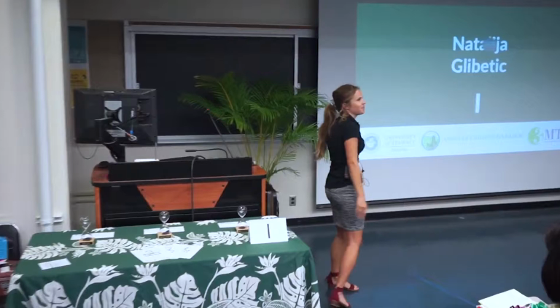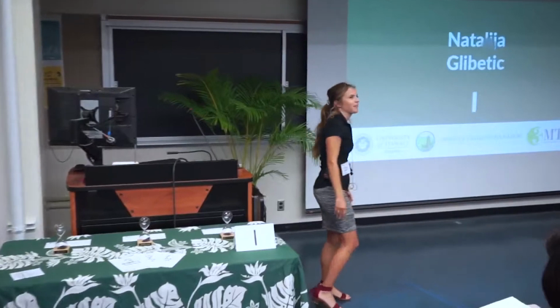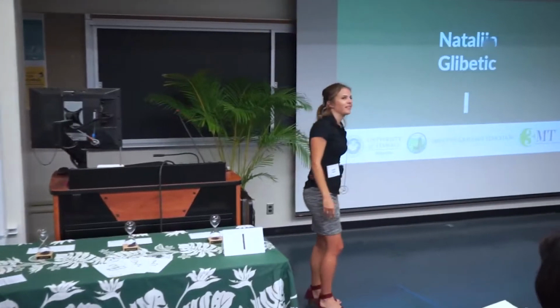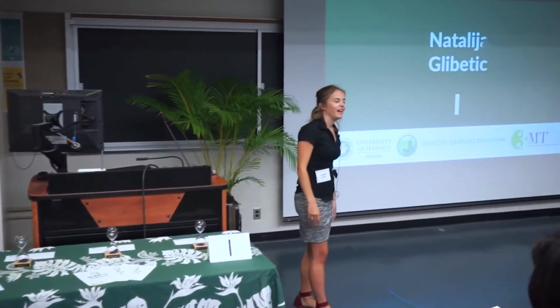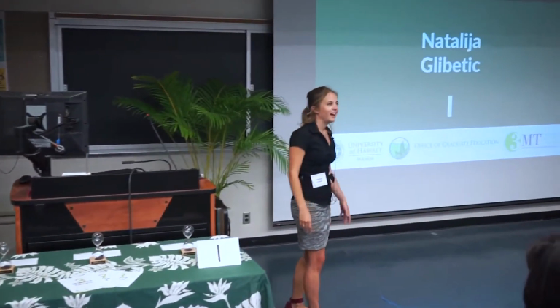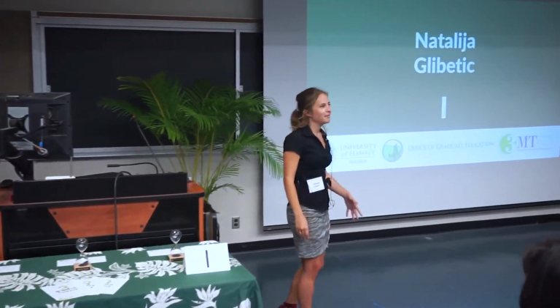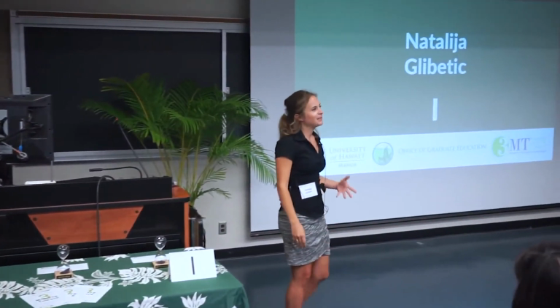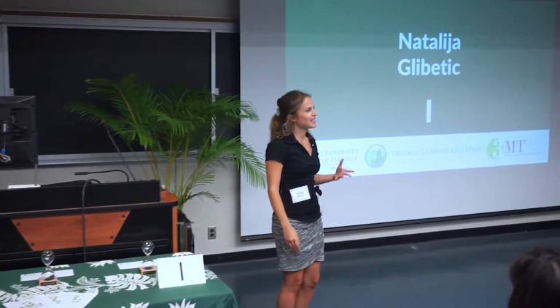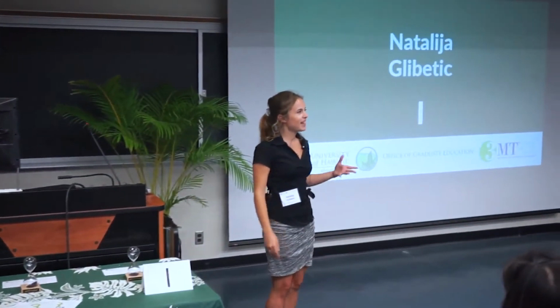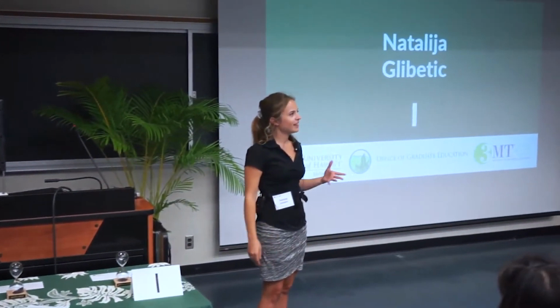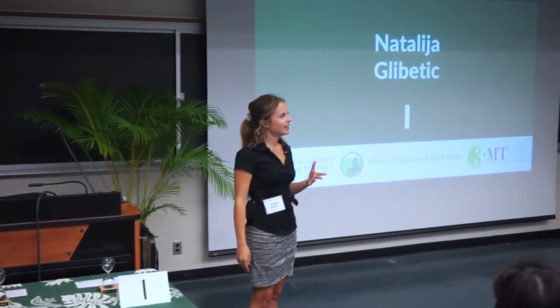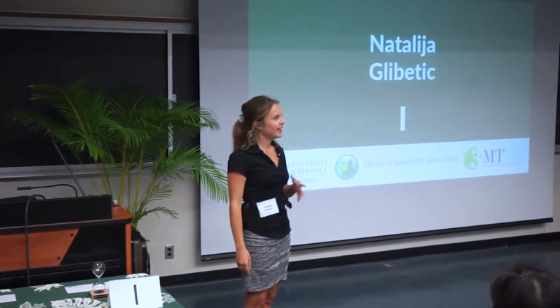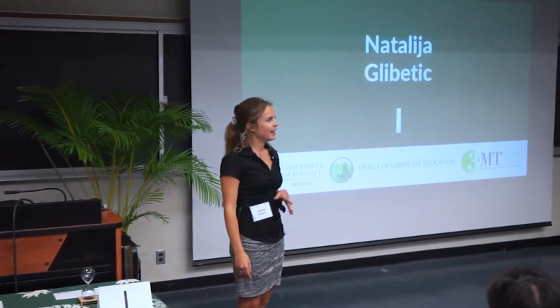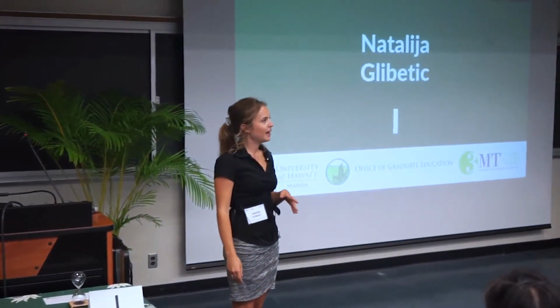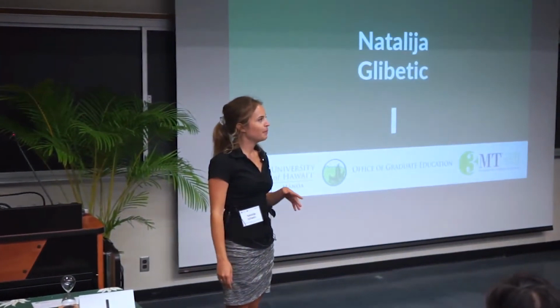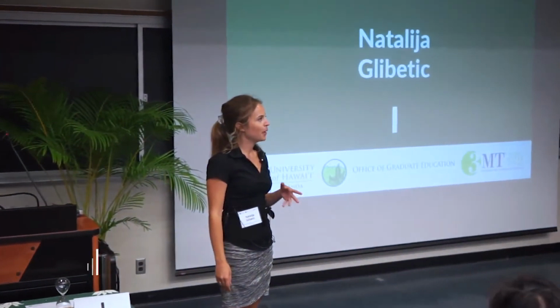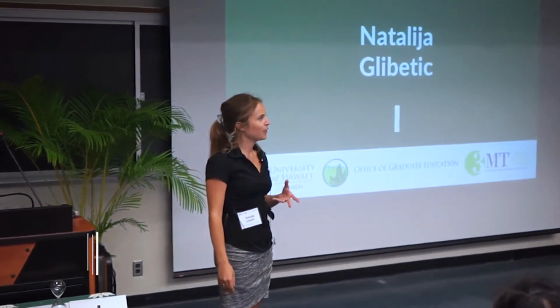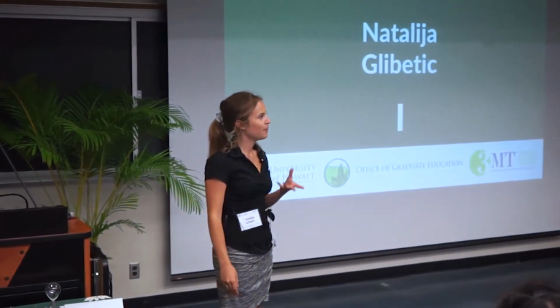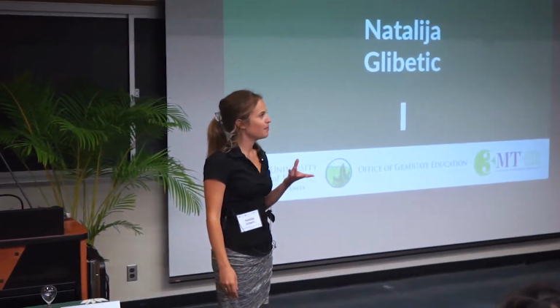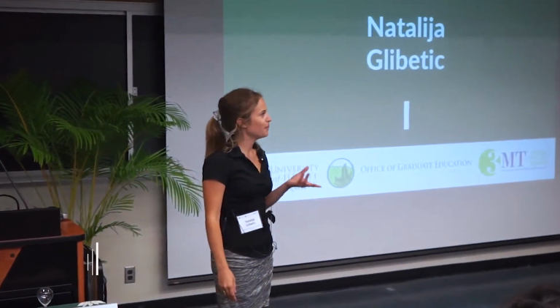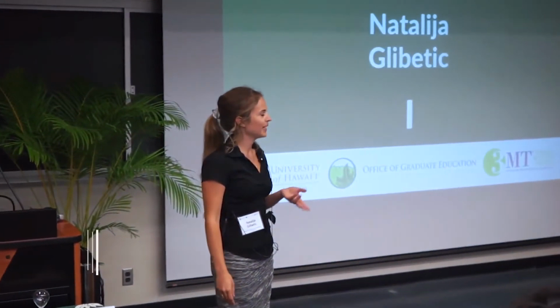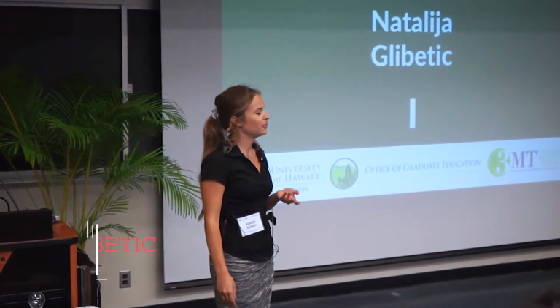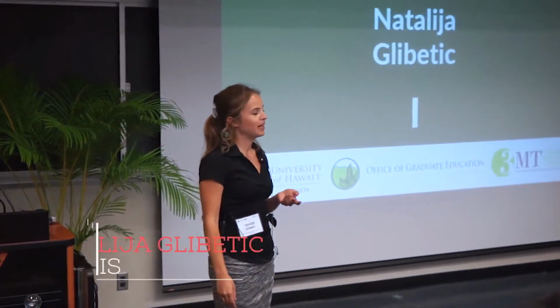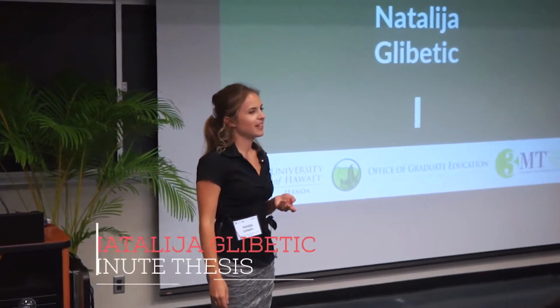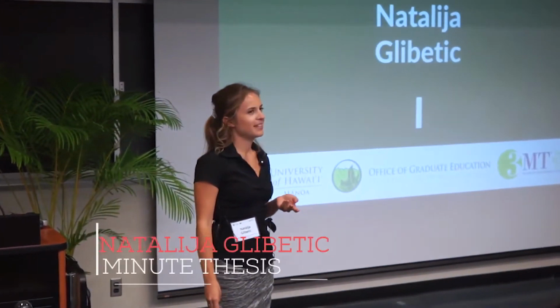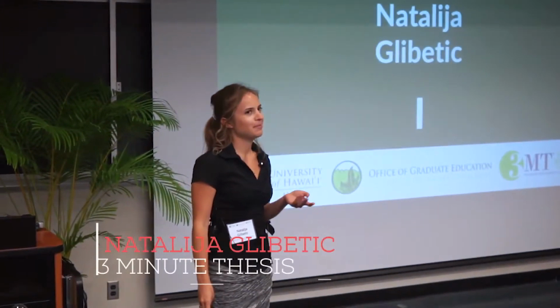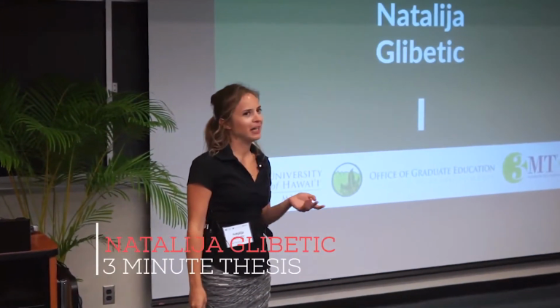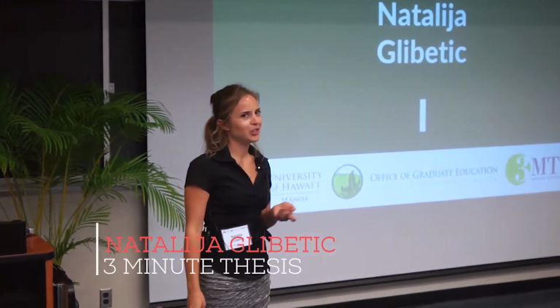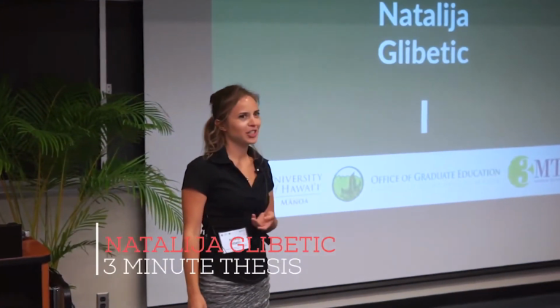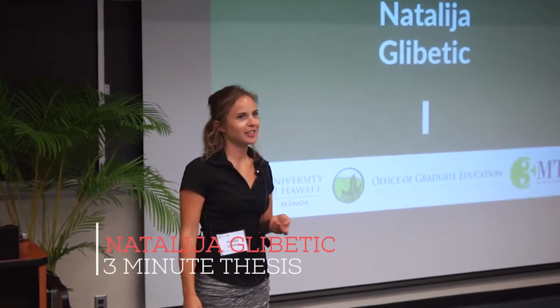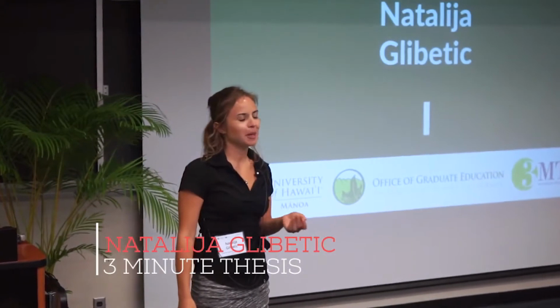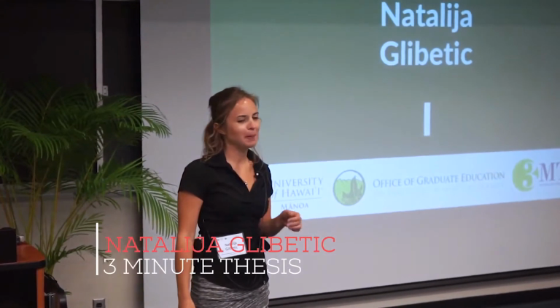Hi, my name is Natalia and I'm part of the Molecular Biosciences and Bioengineering Department.